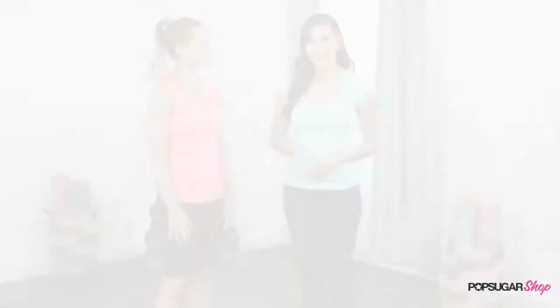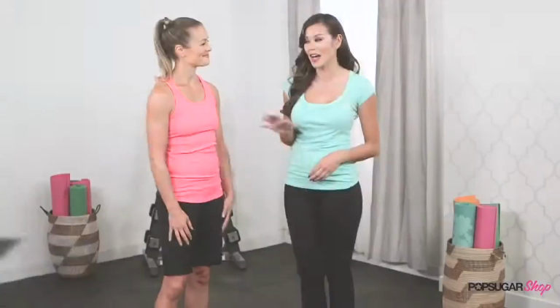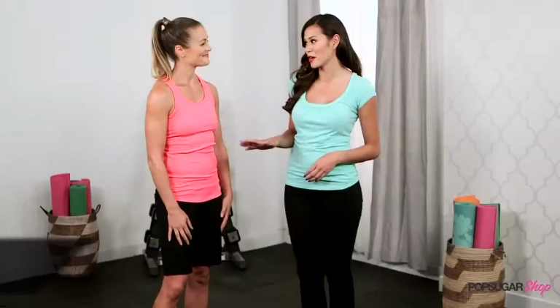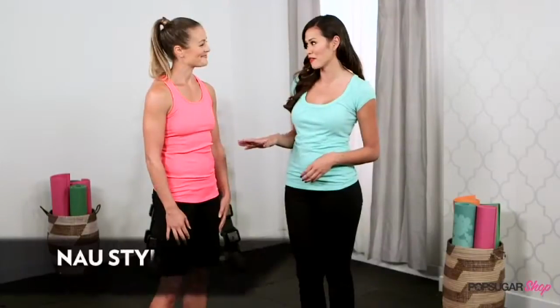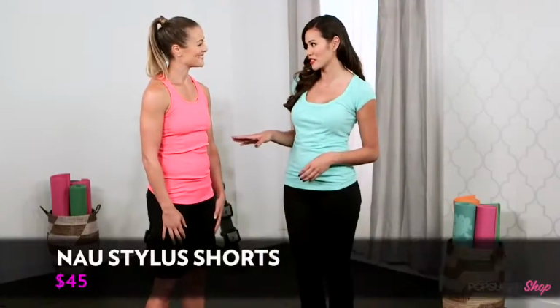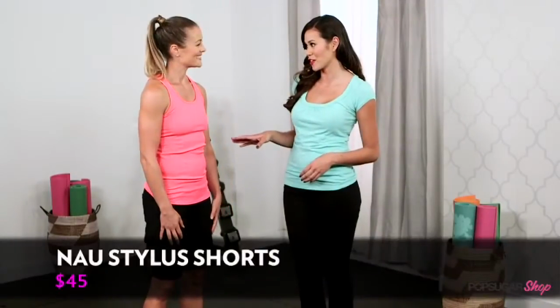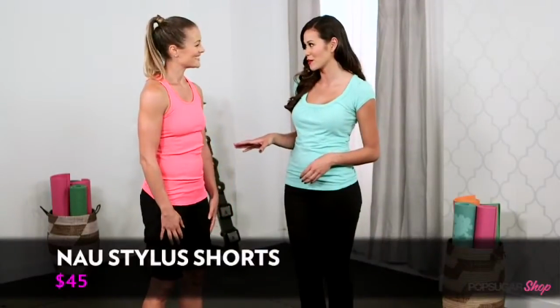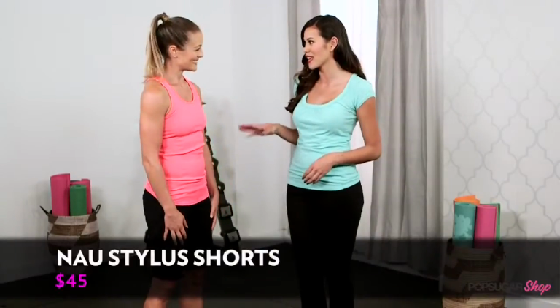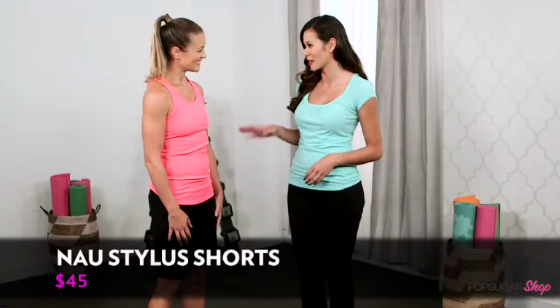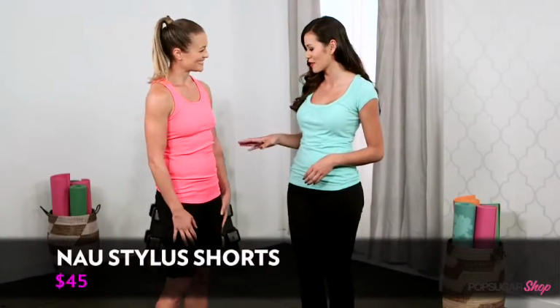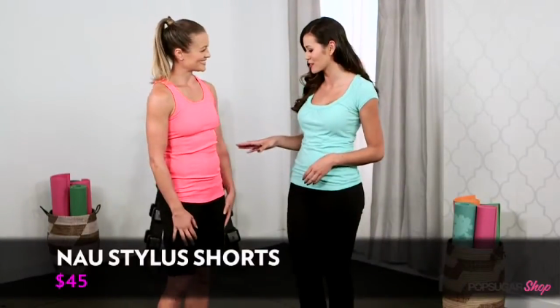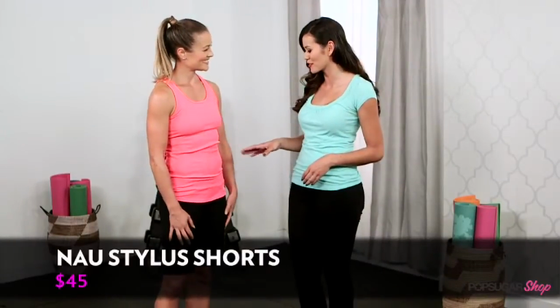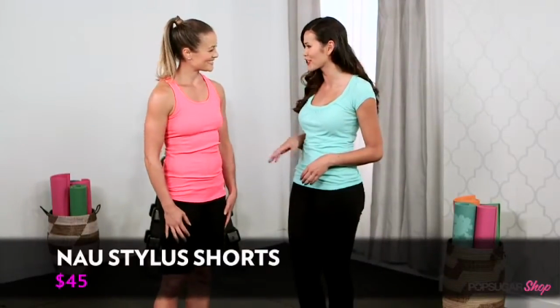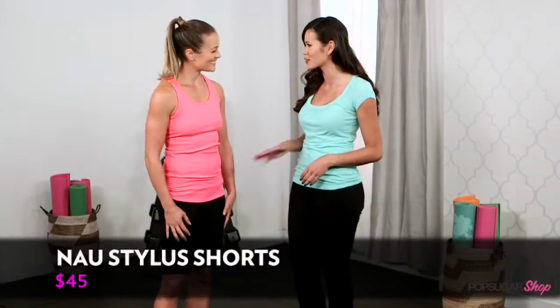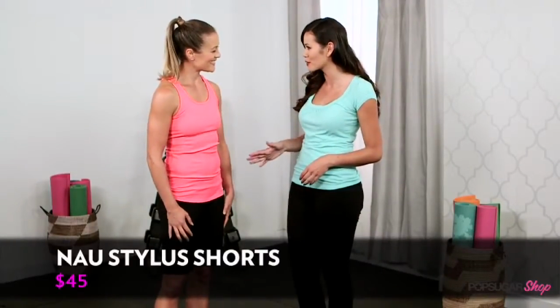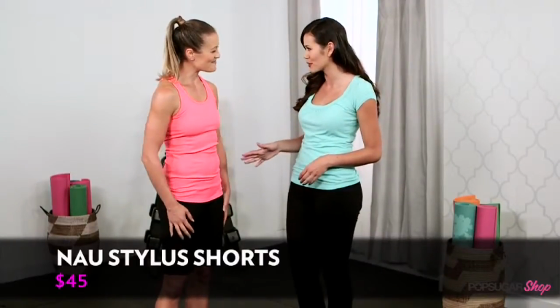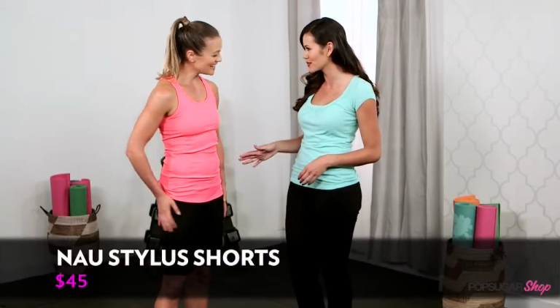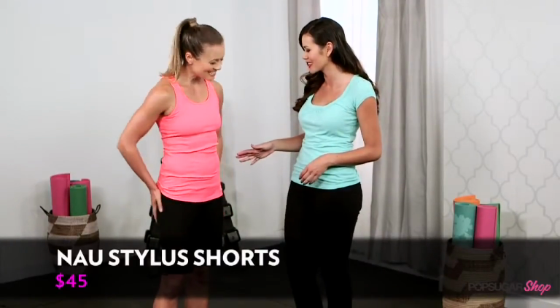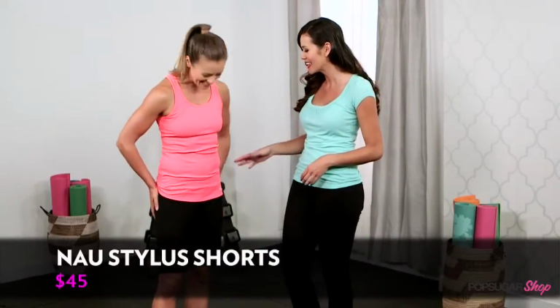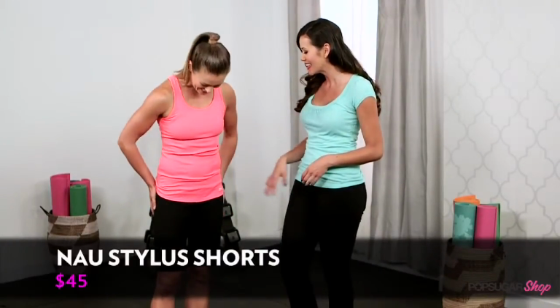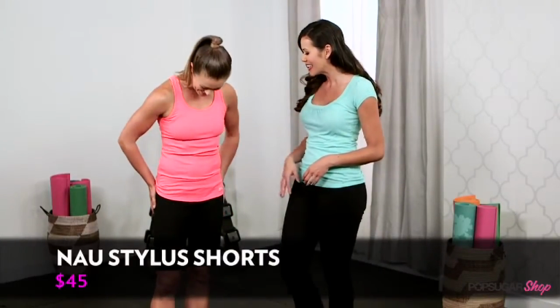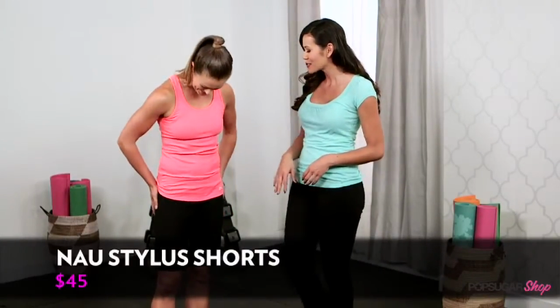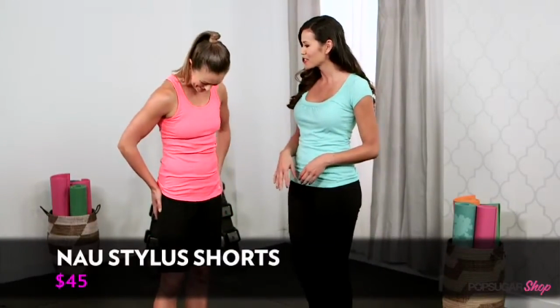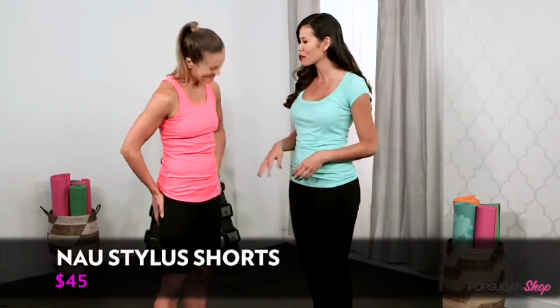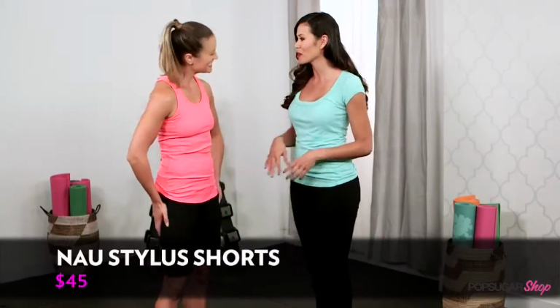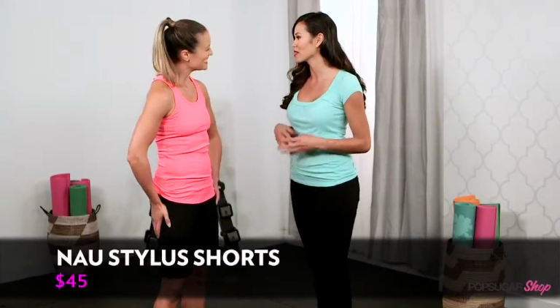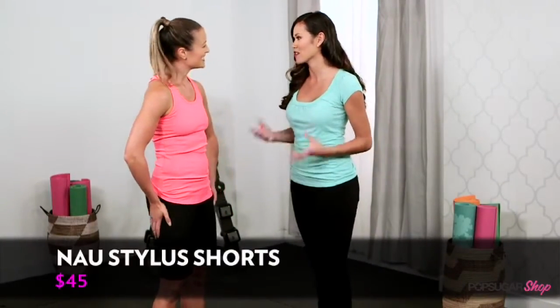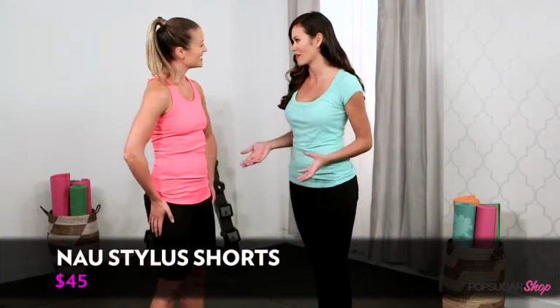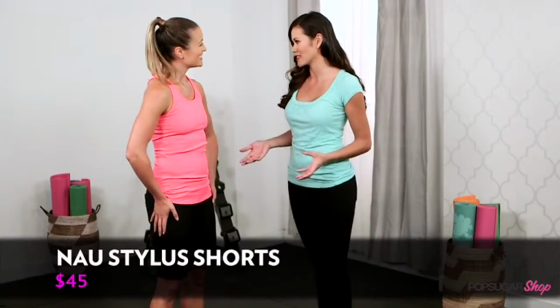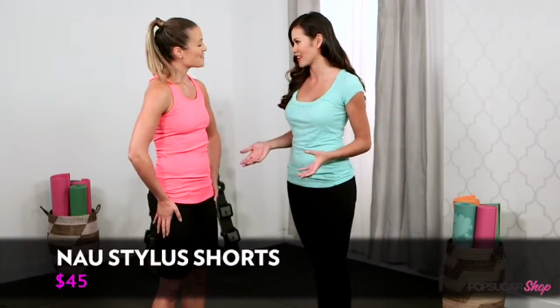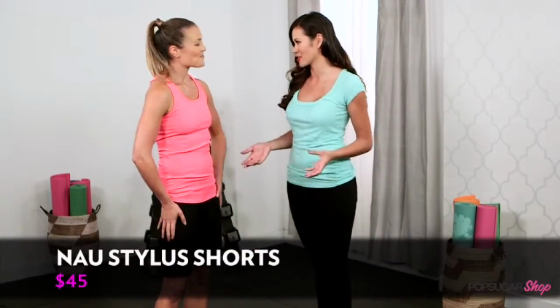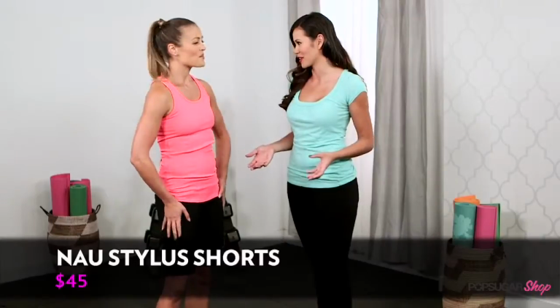I'm here with FitSugar host Anna Renderer, looking so cute. Hi Brandy, thank you. So tell me what you love about these stylish shorts.